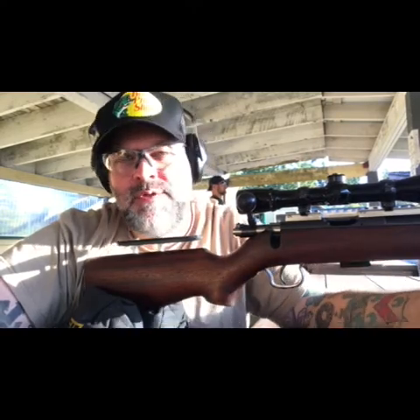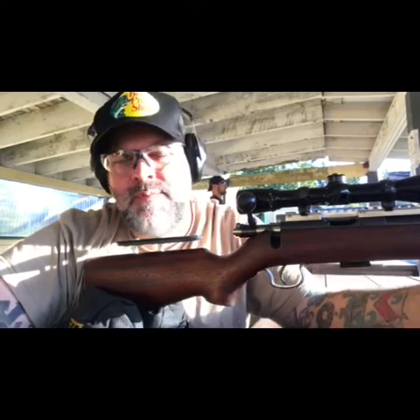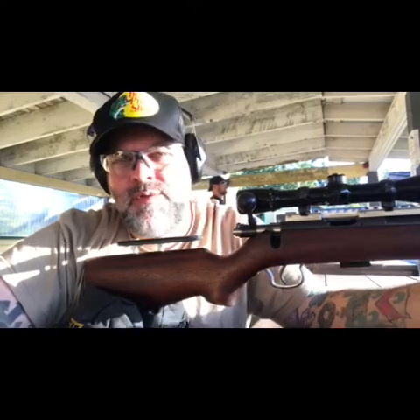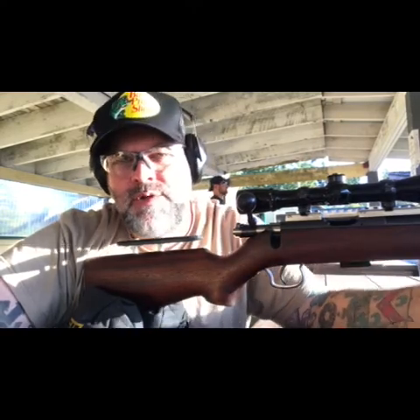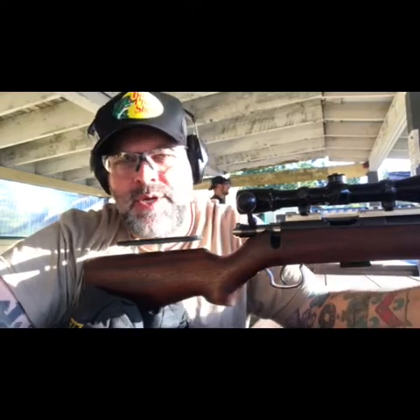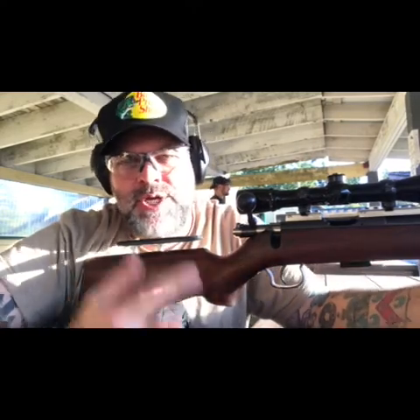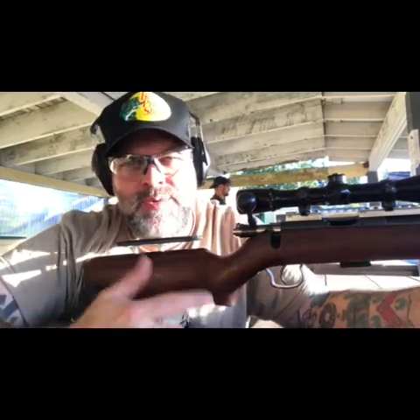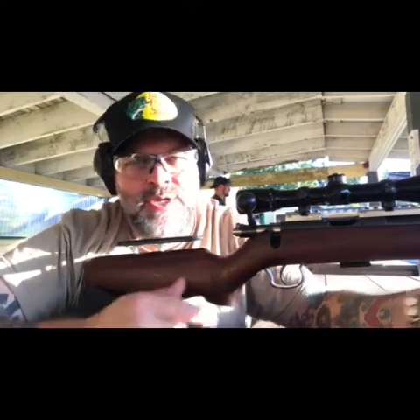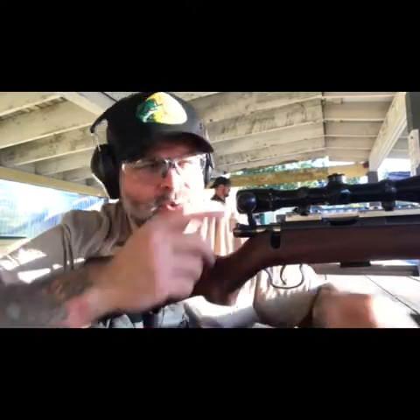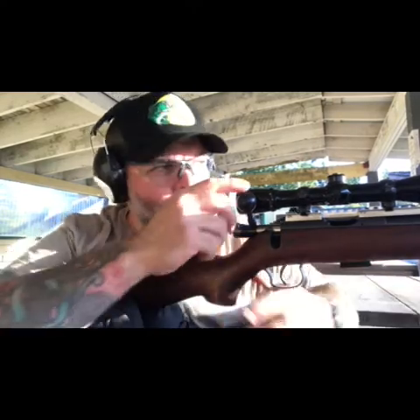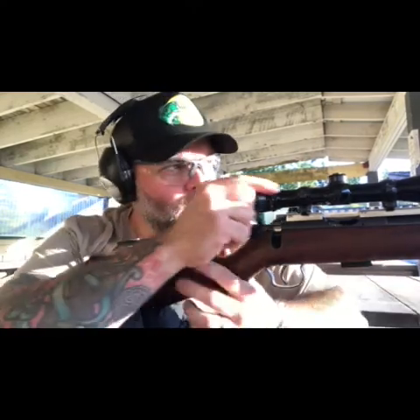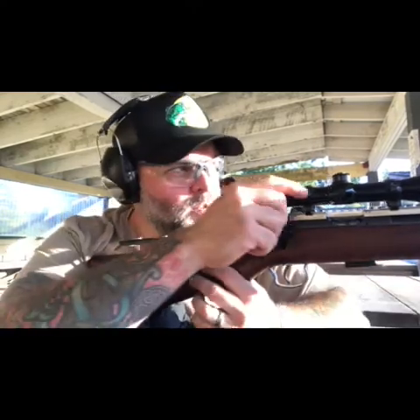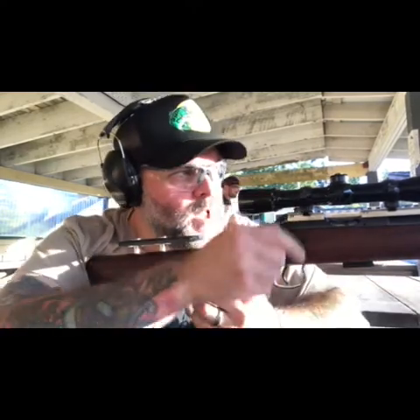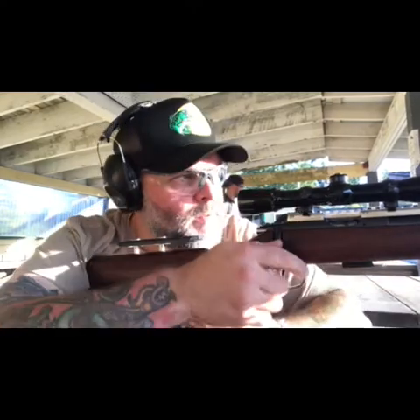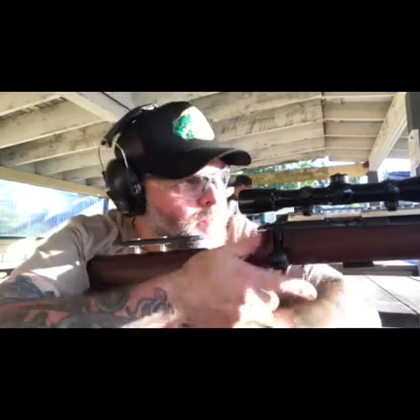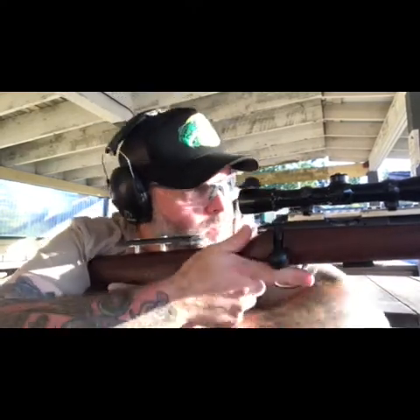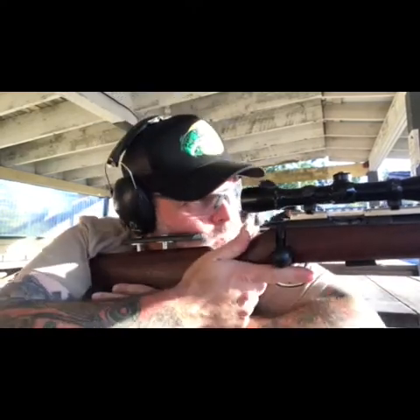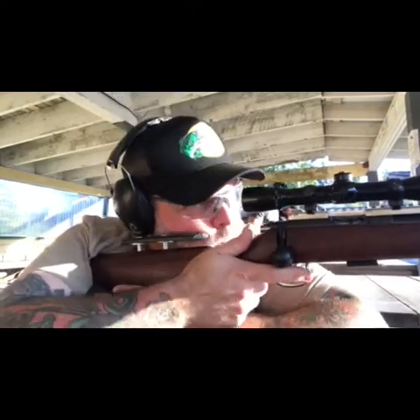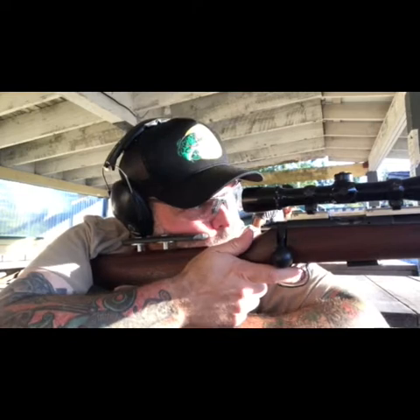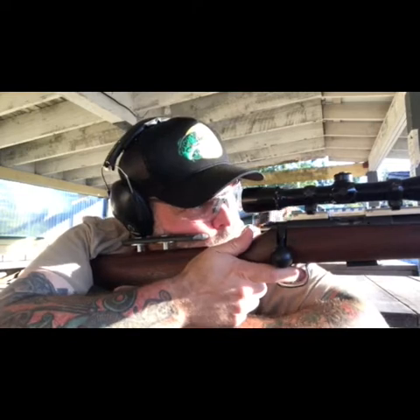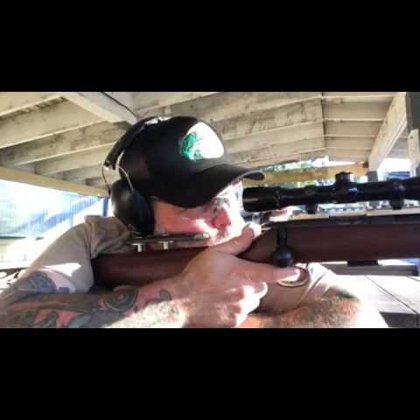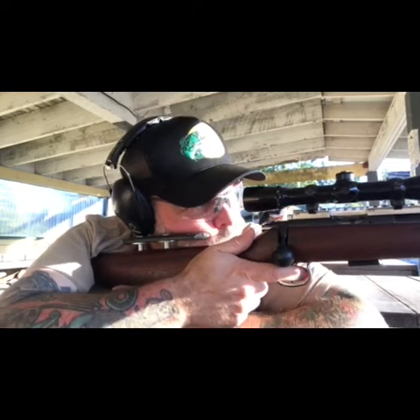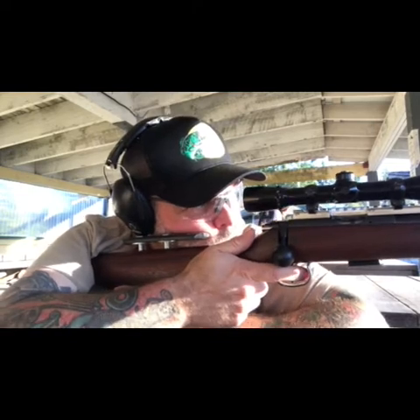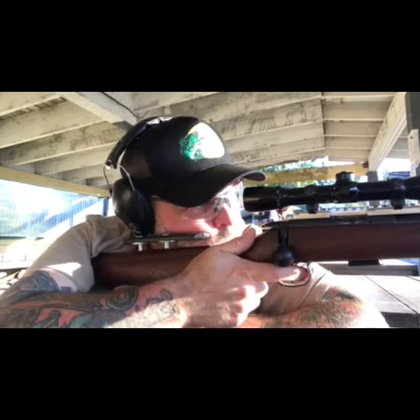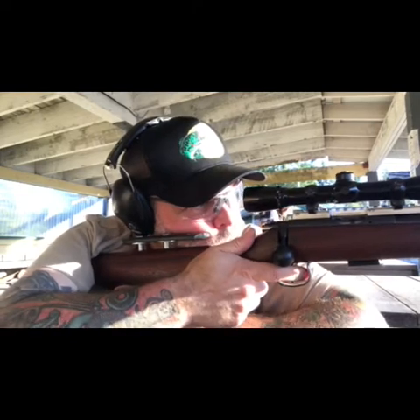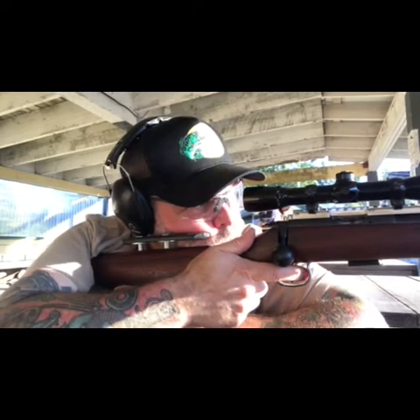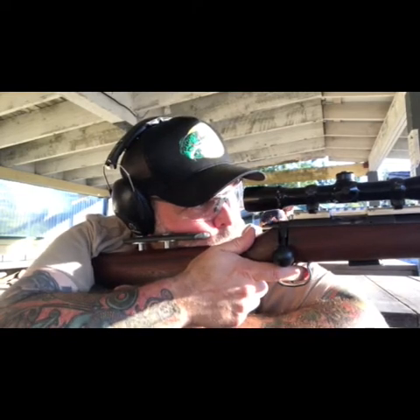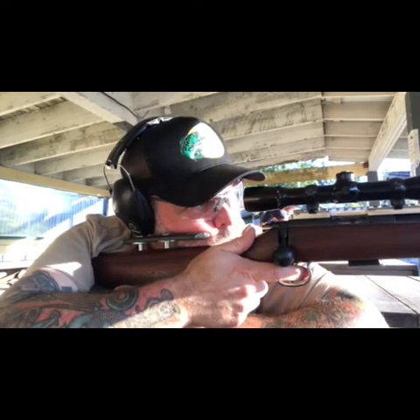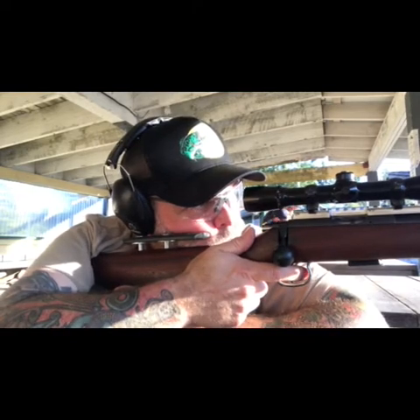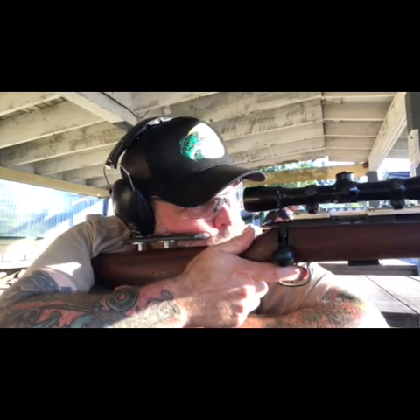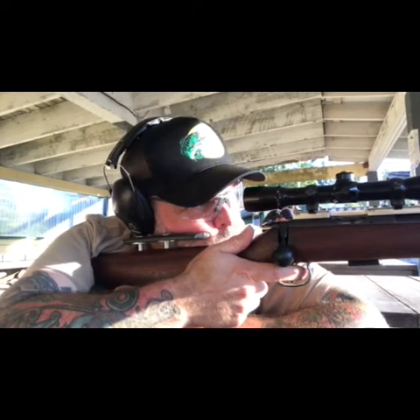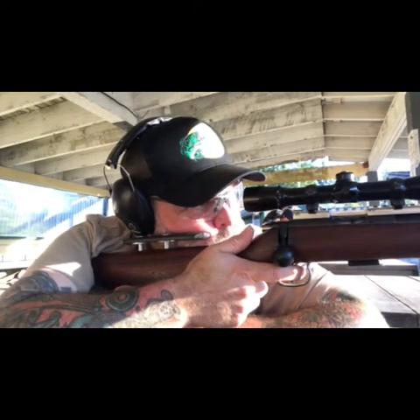Some of the results might change with the tuner screw as well, so we'll take a roll with that.